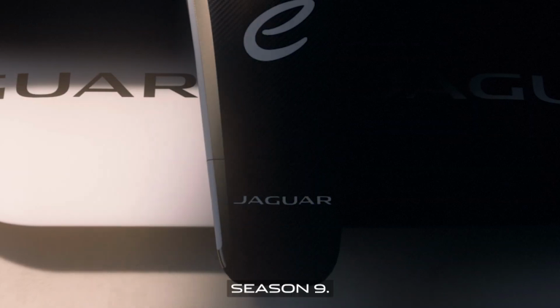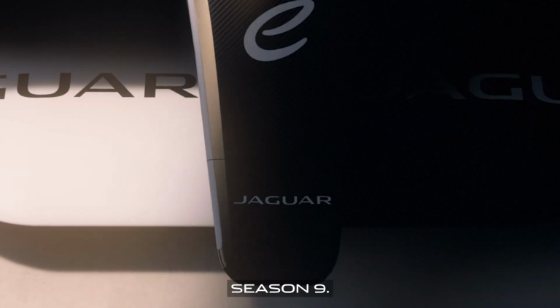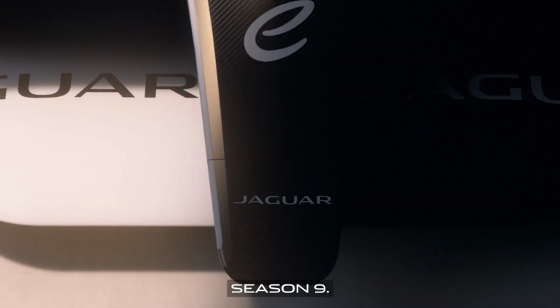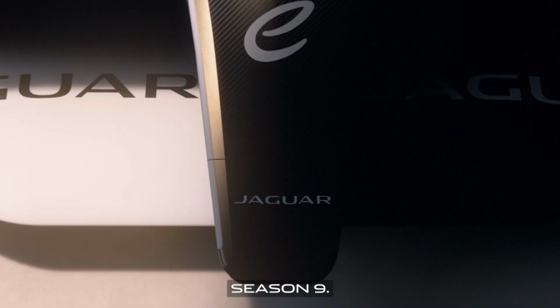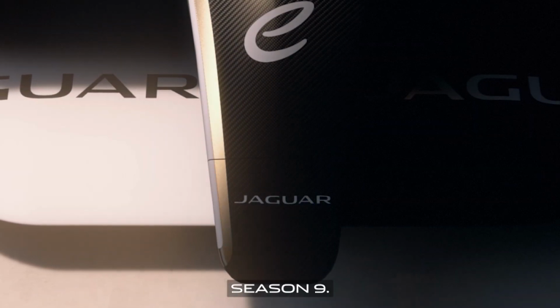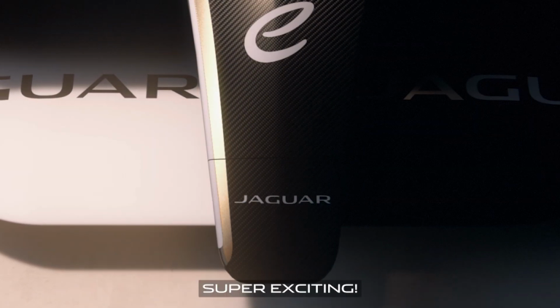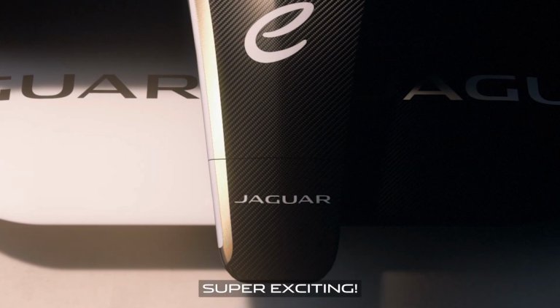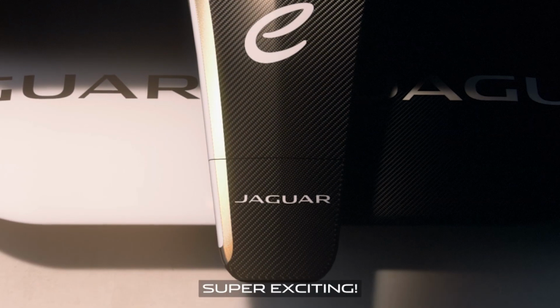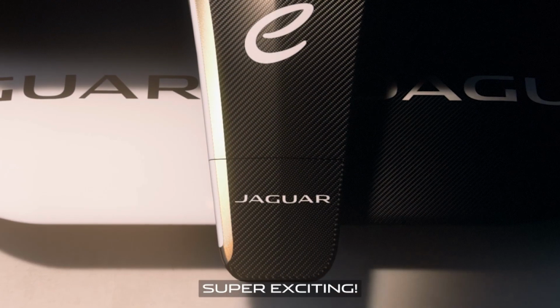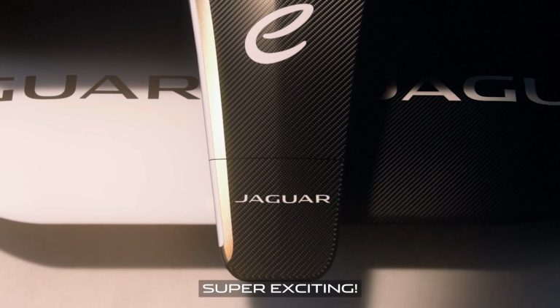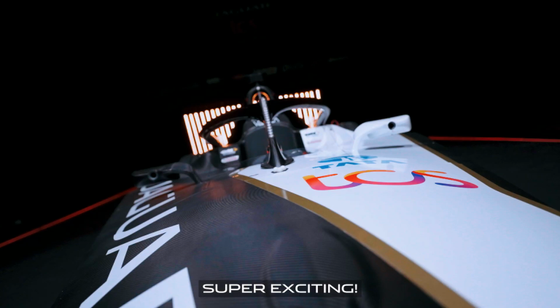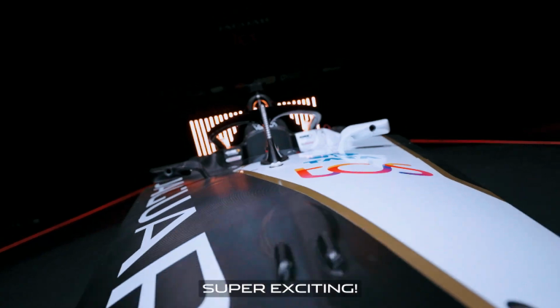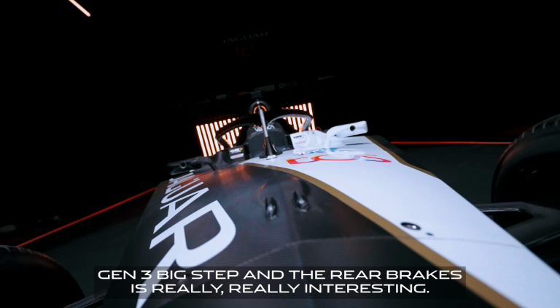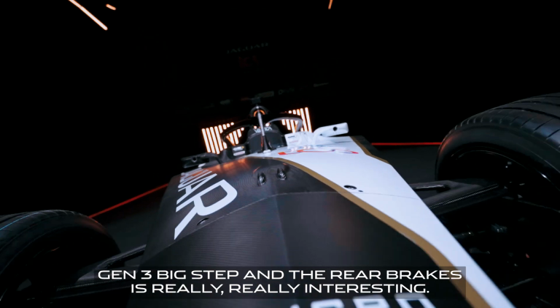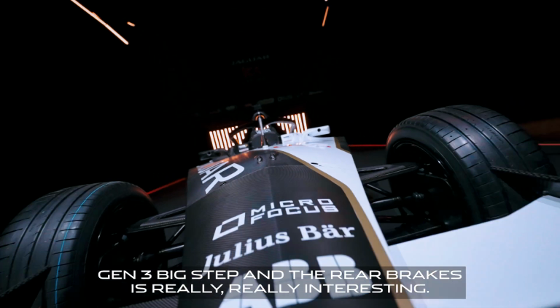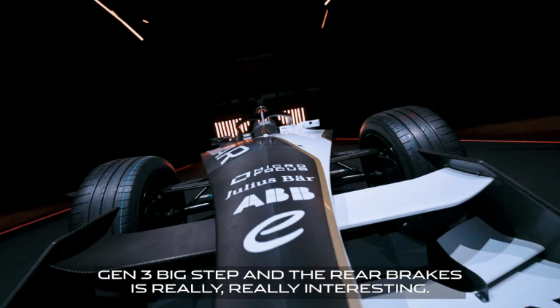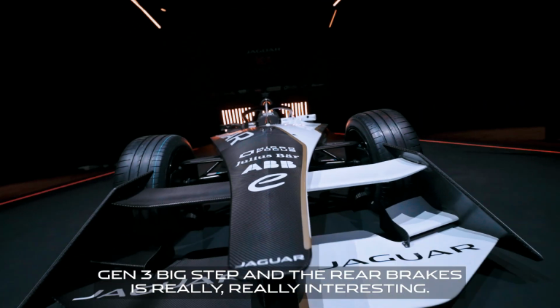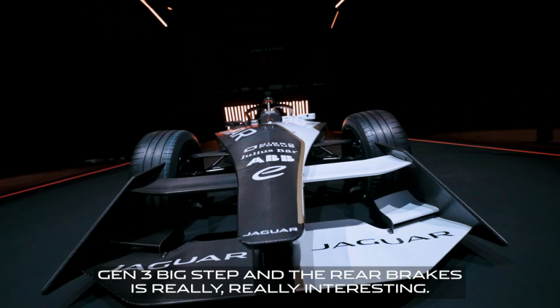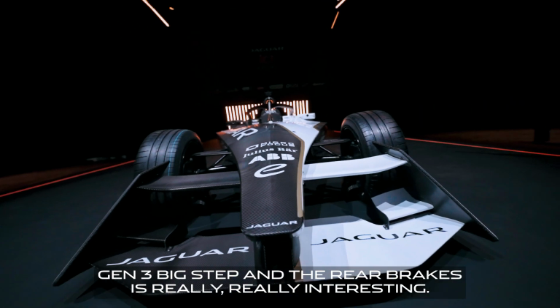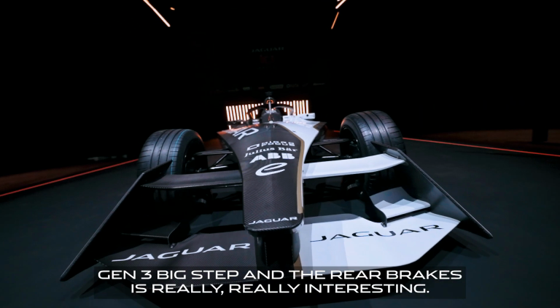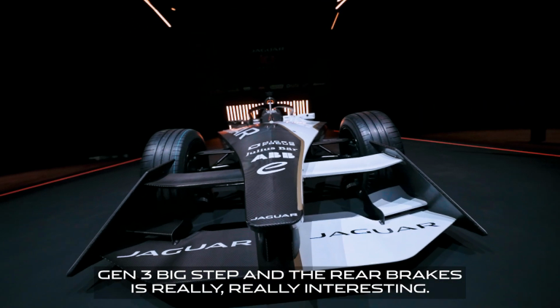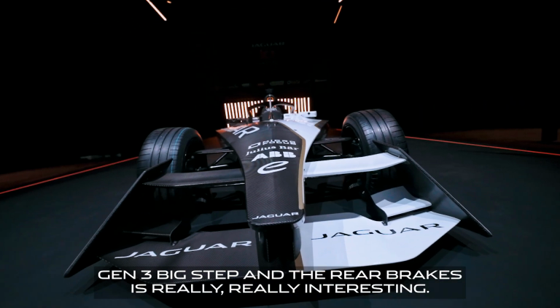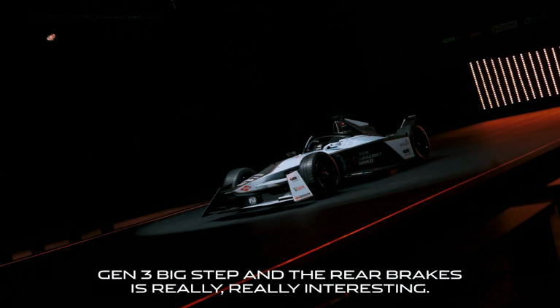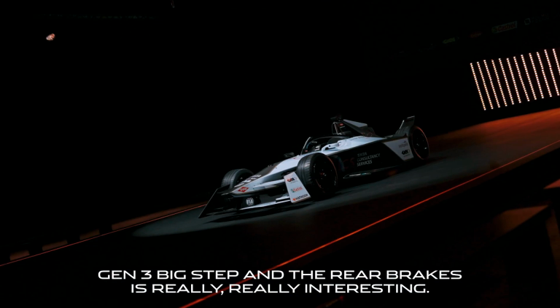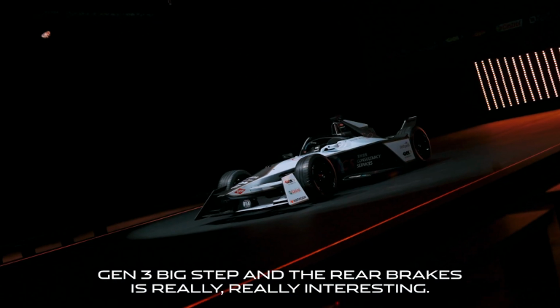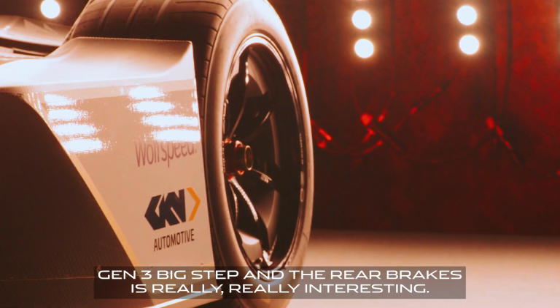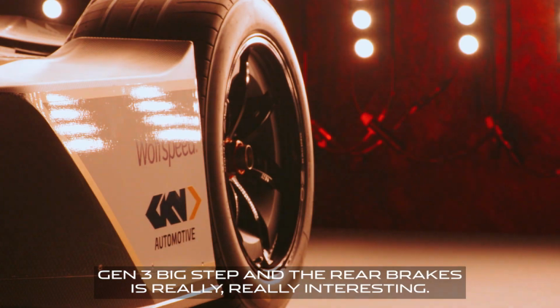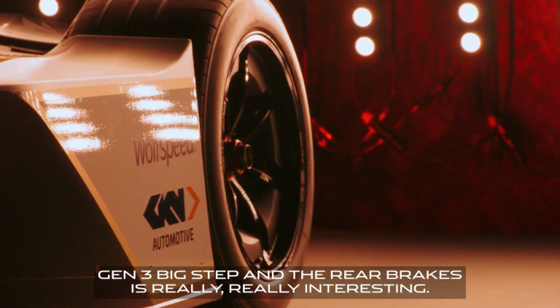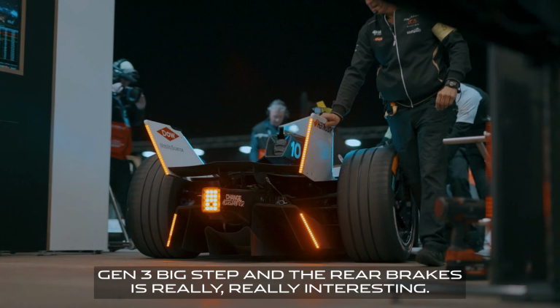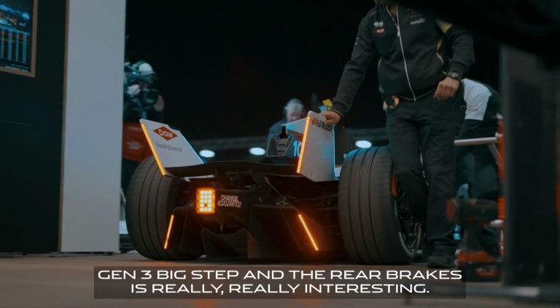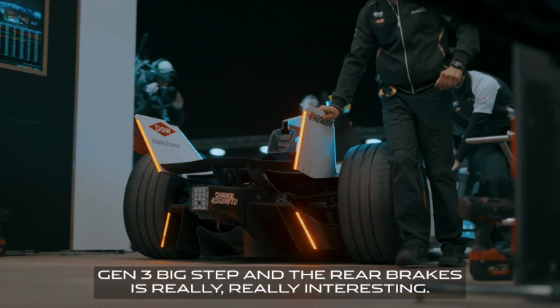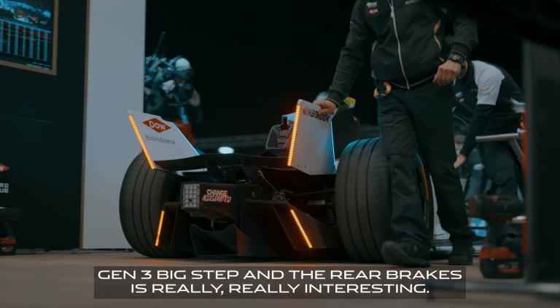Season 9, super exciting. Gen 3 is a big step, and the rear brakes is really really interesting.